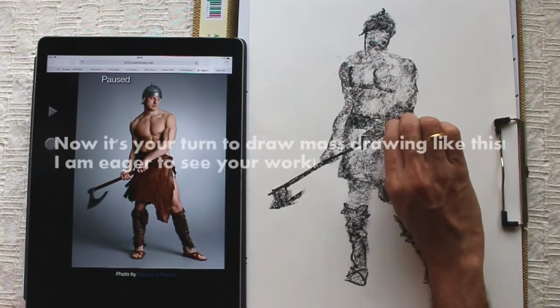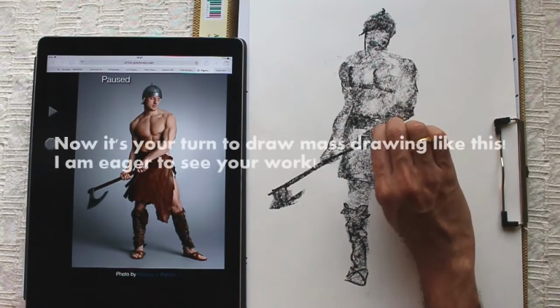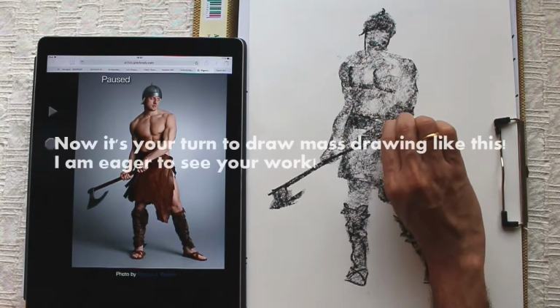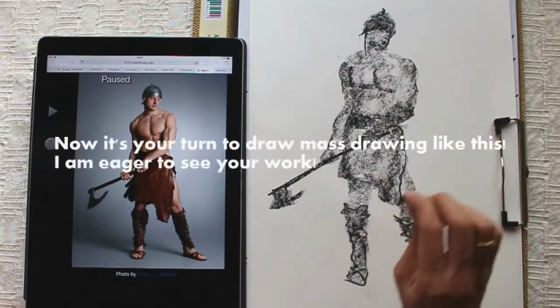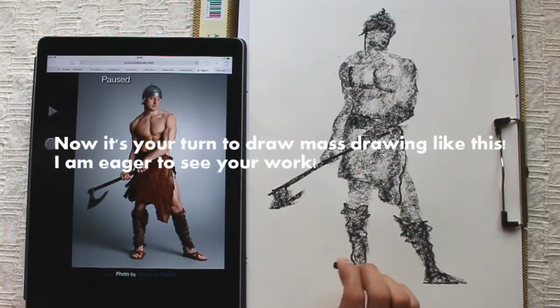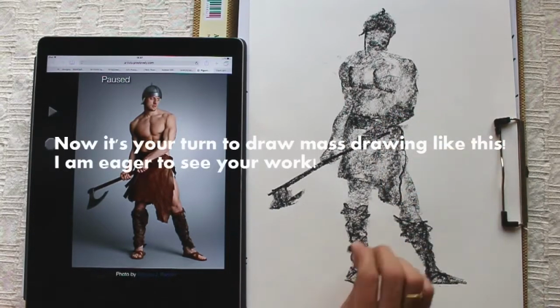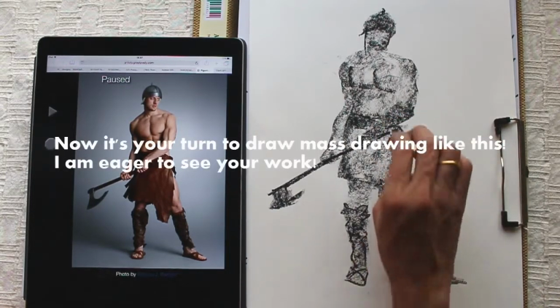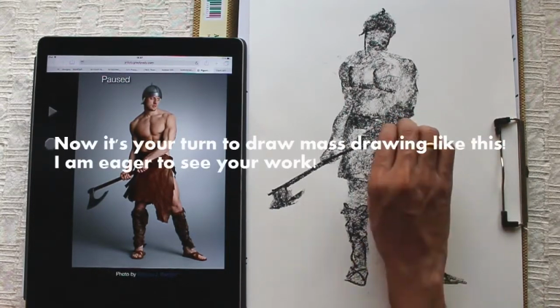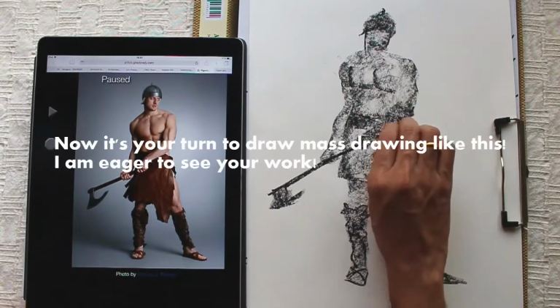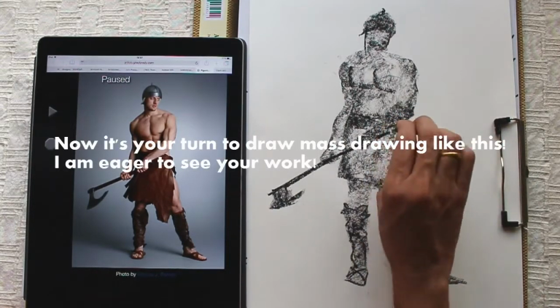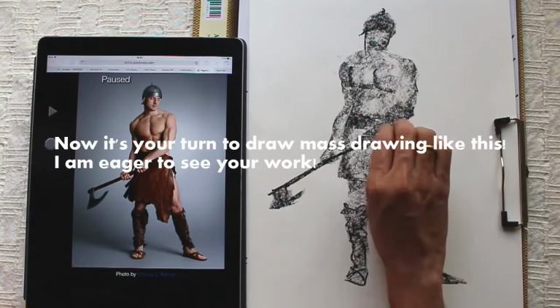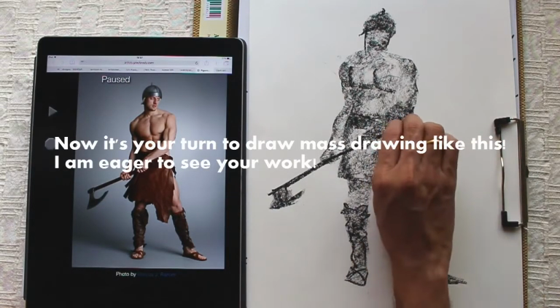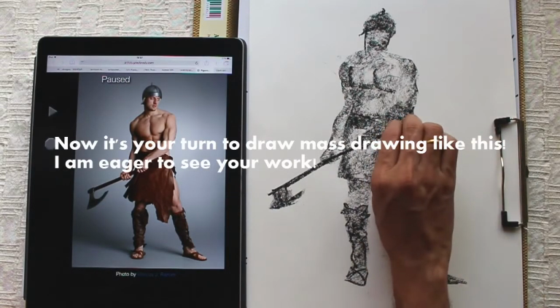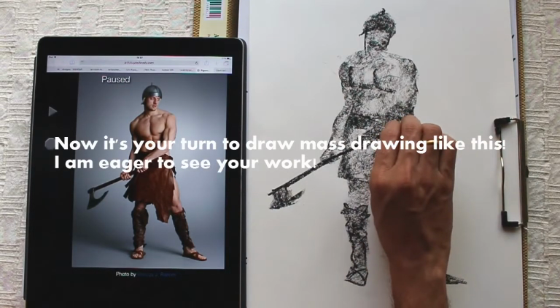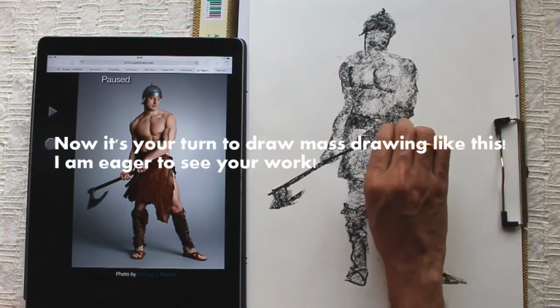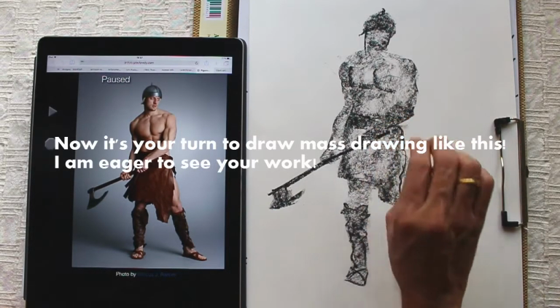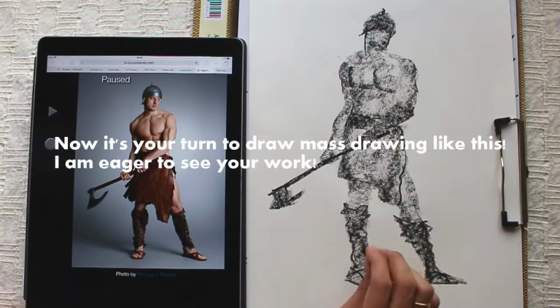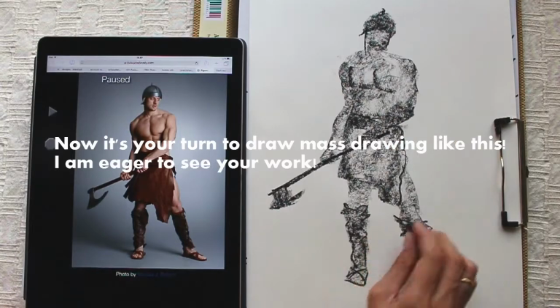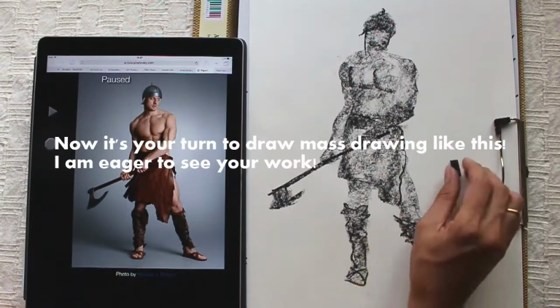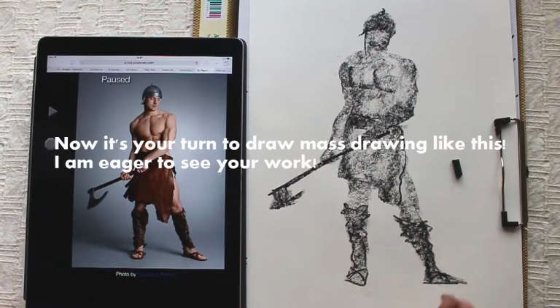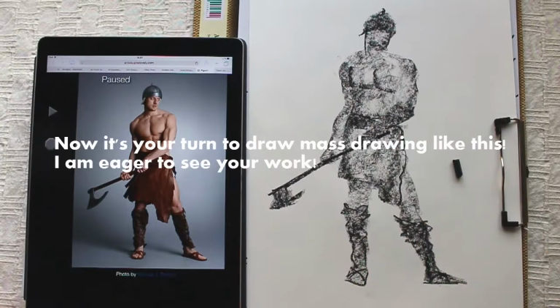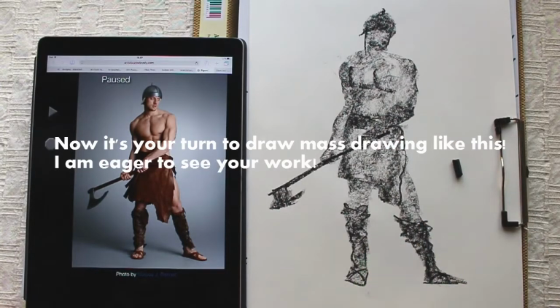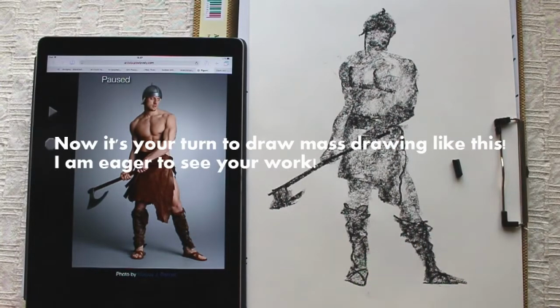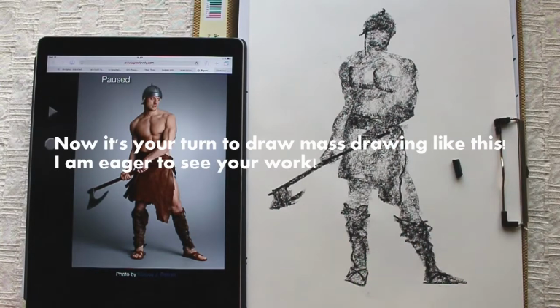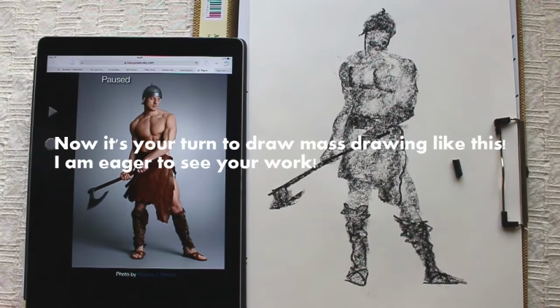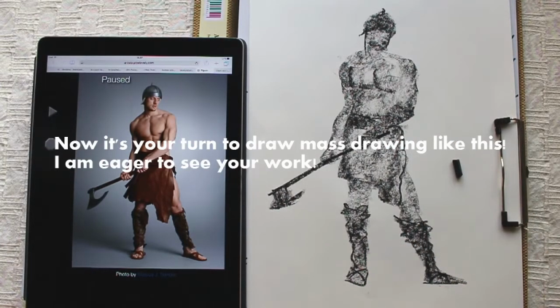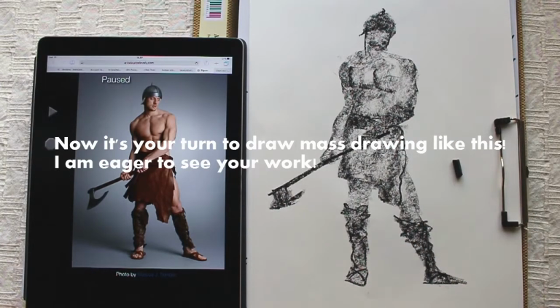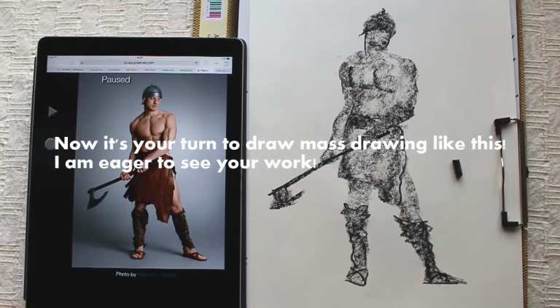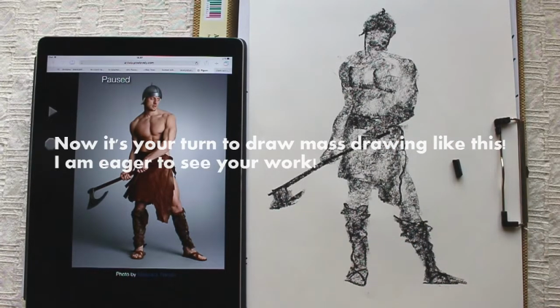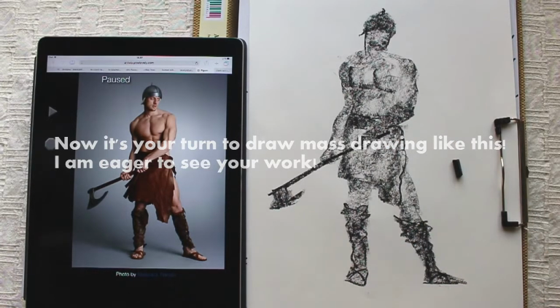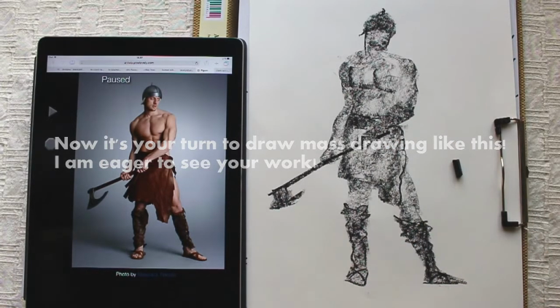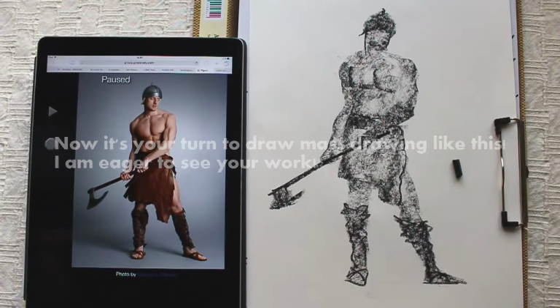Now it's your turn to draw a mass drawing like this. I am eager to see your work in the project section.